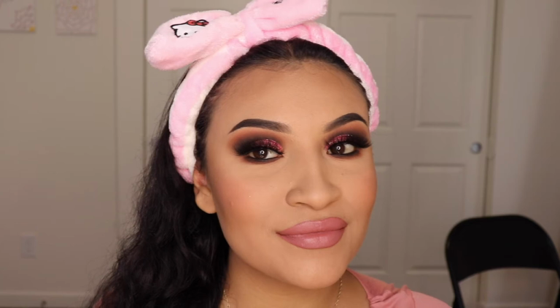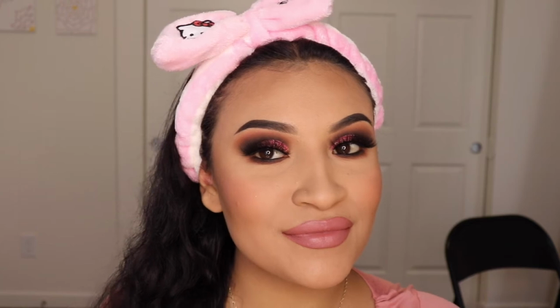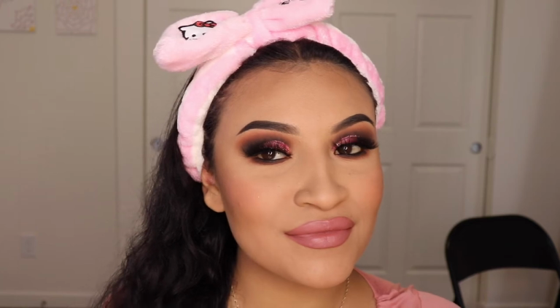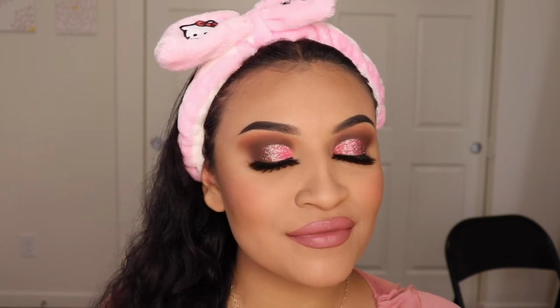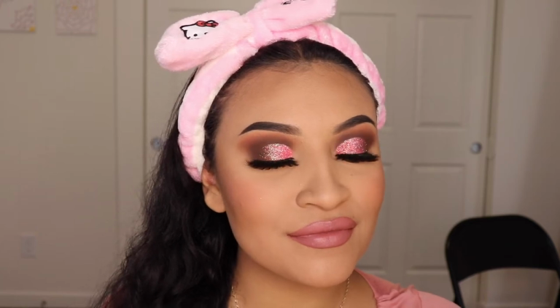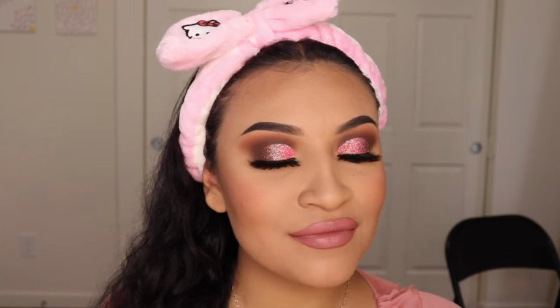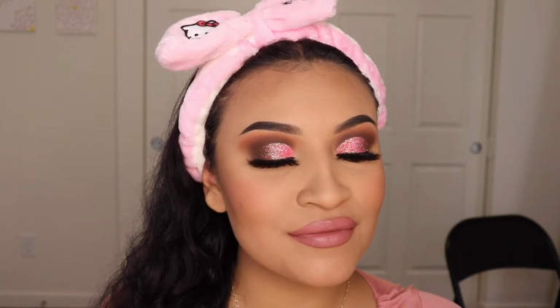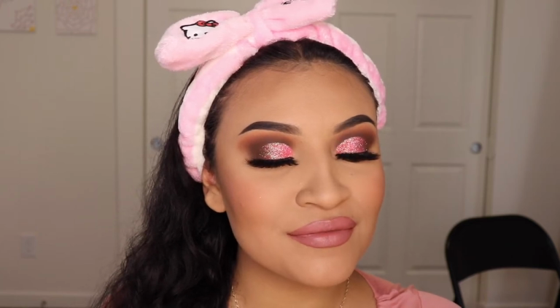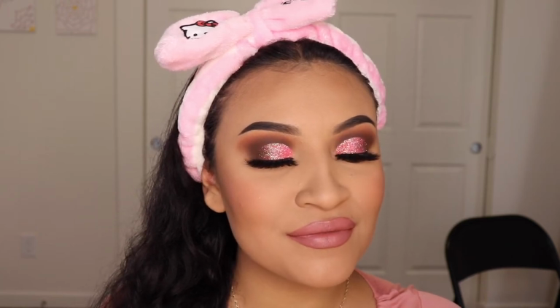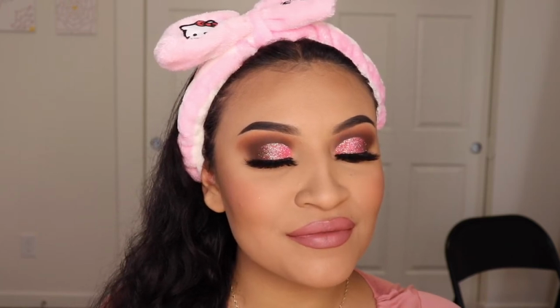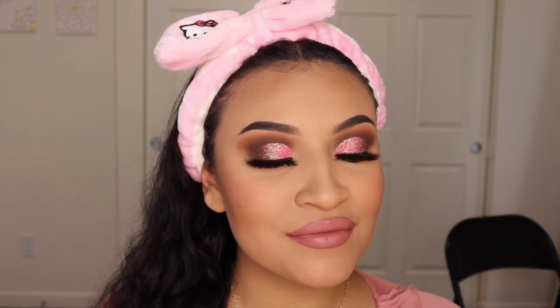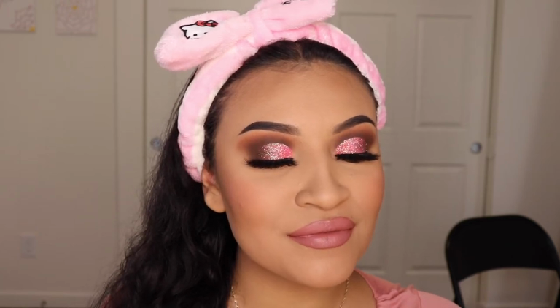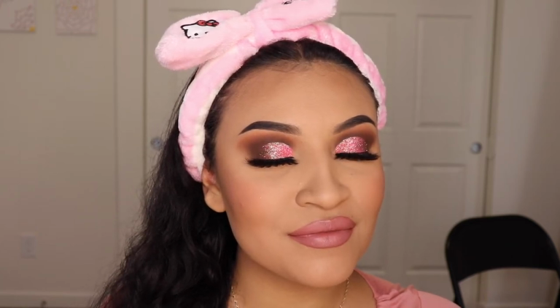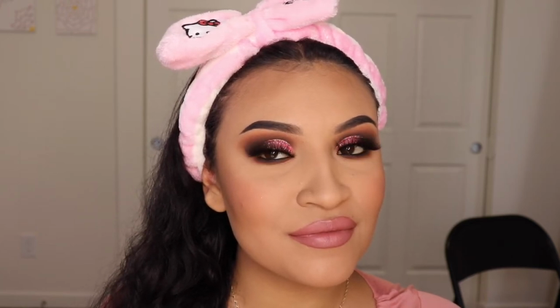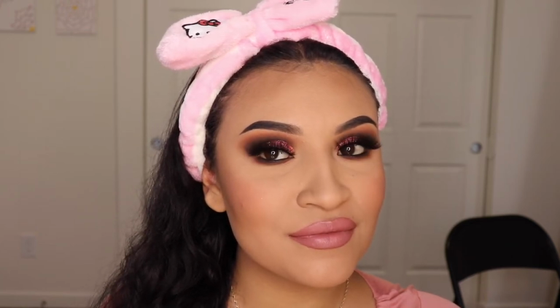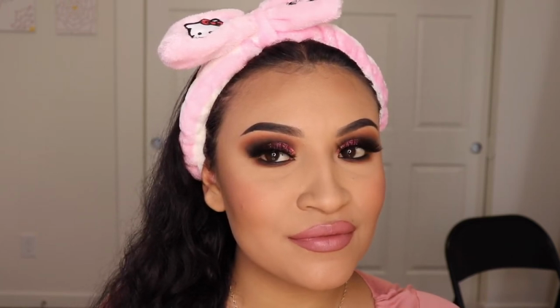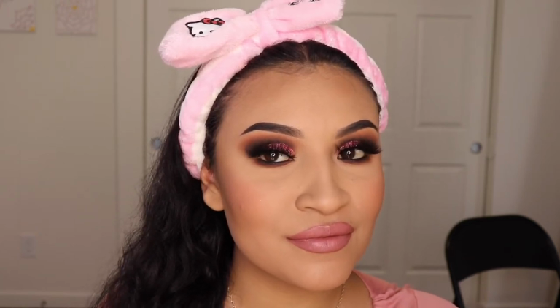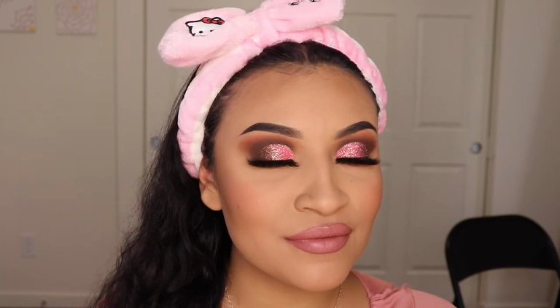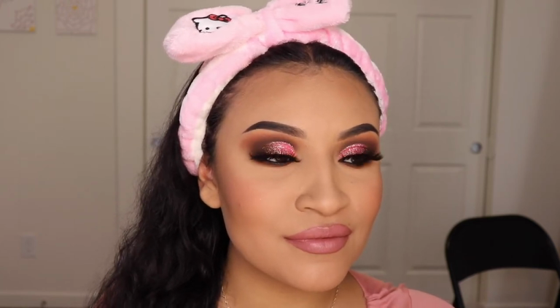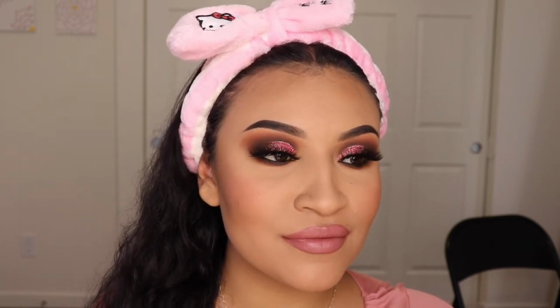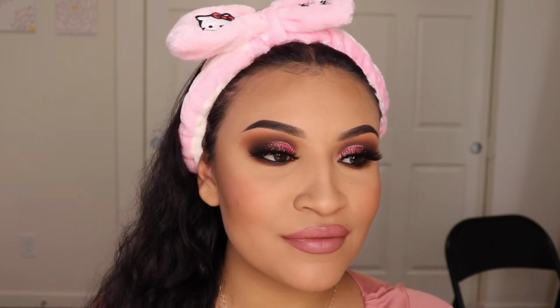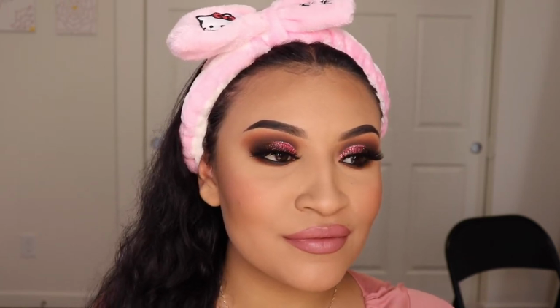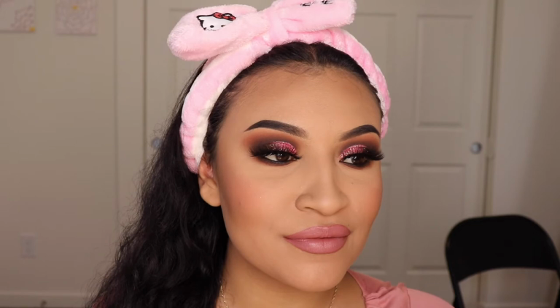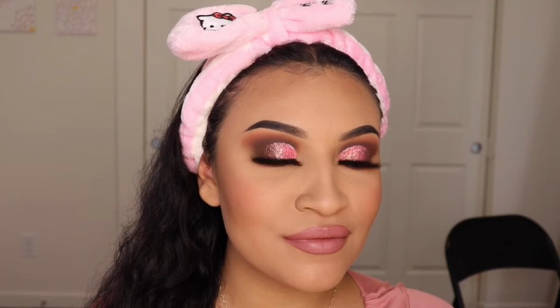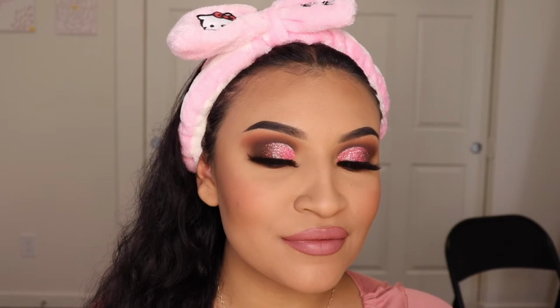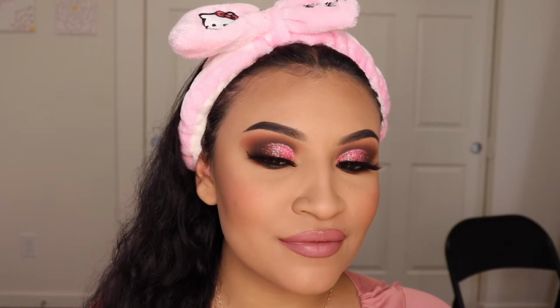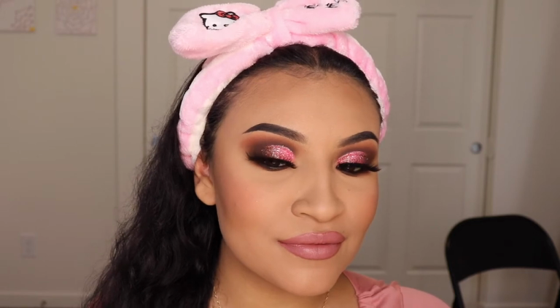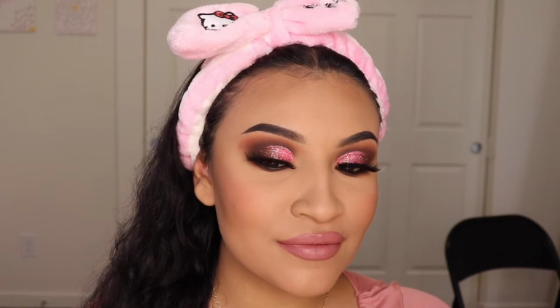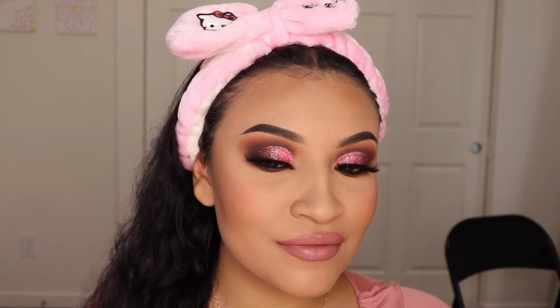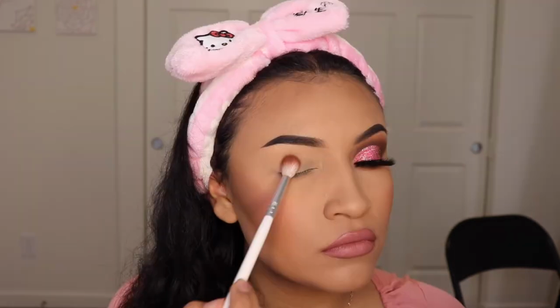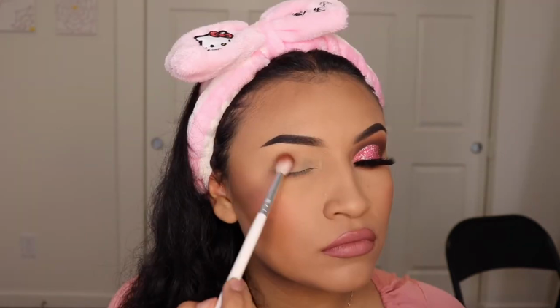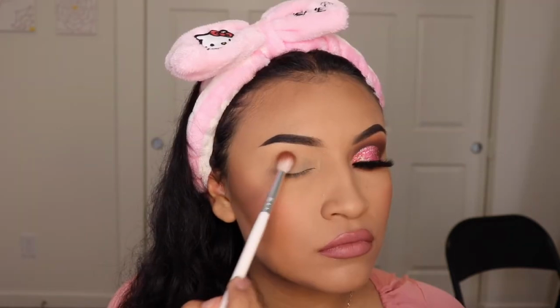Hey ladies, welcome back to another video. It's your girl Mrs. Emily Paints and today I'm going to be using the Nikita Dragon Palette by Morphe.